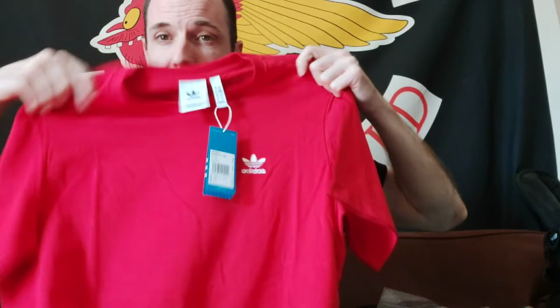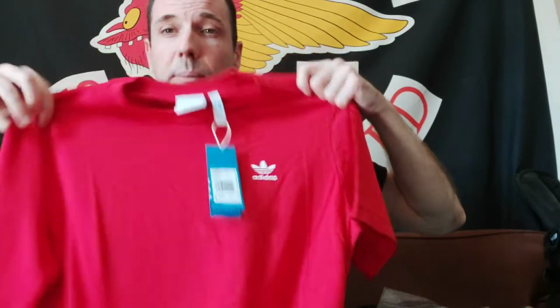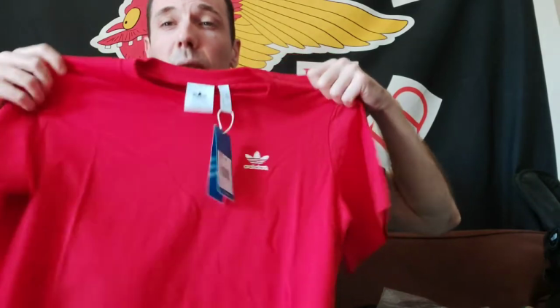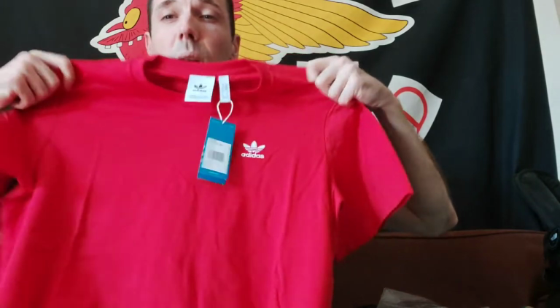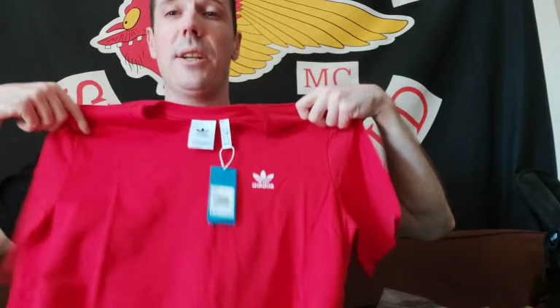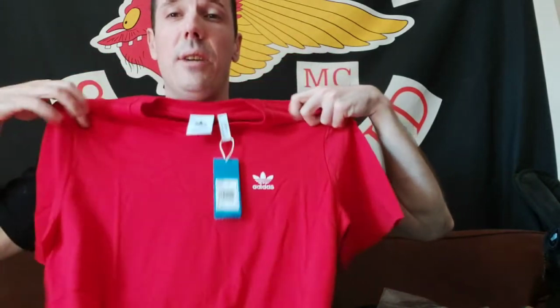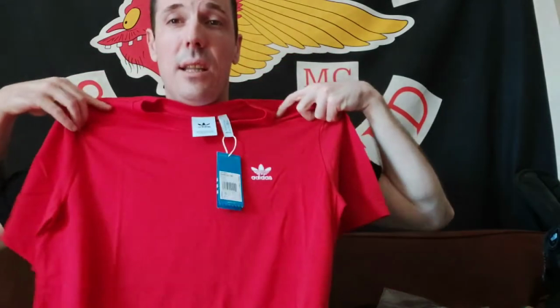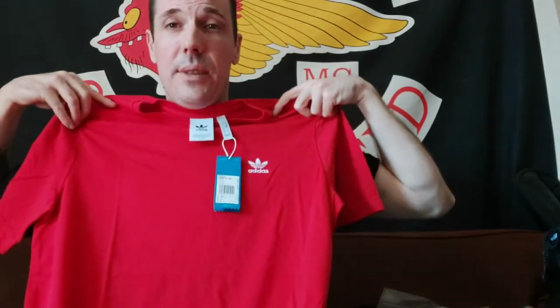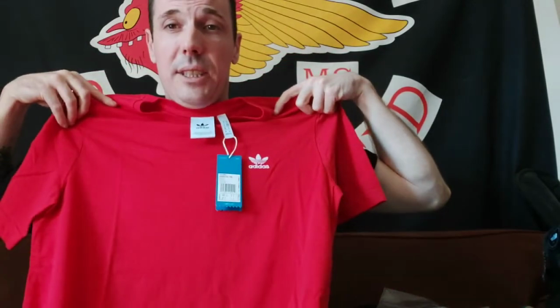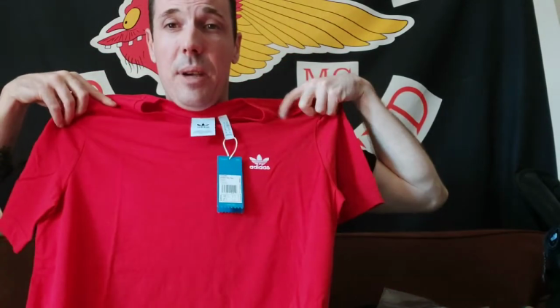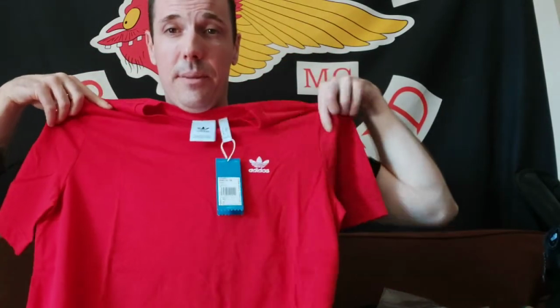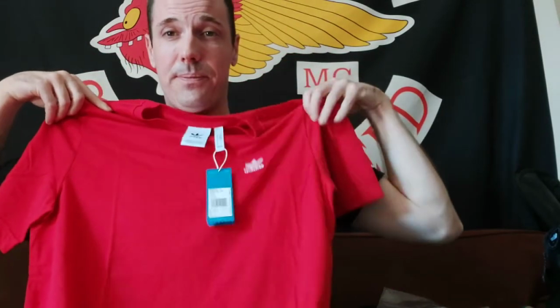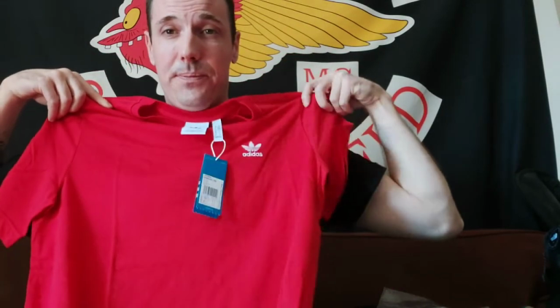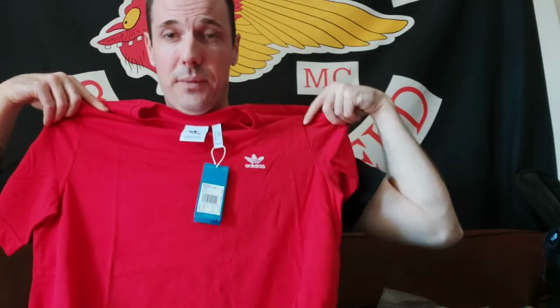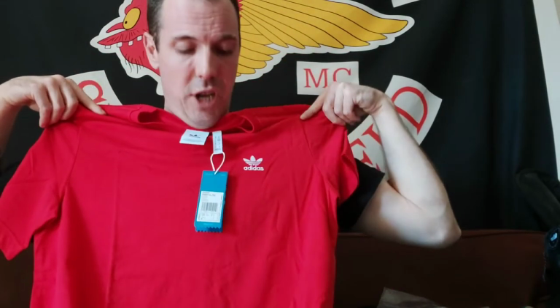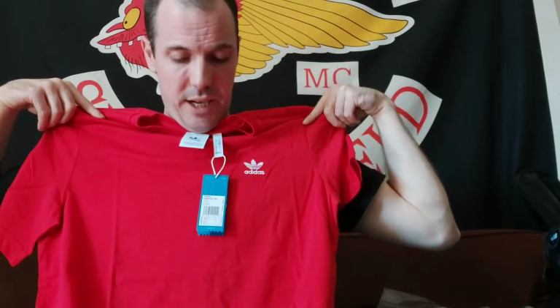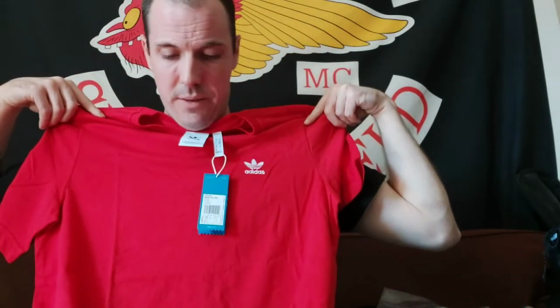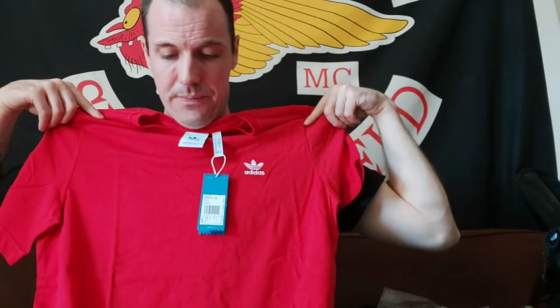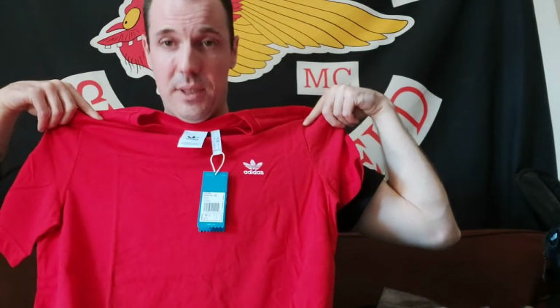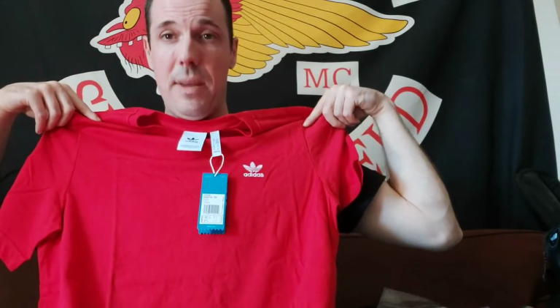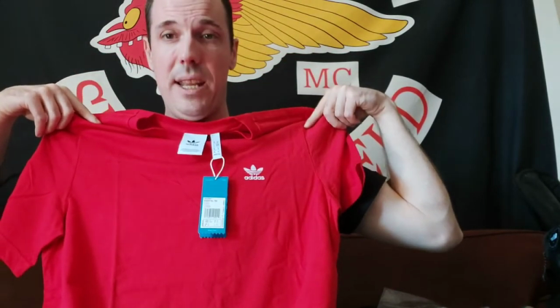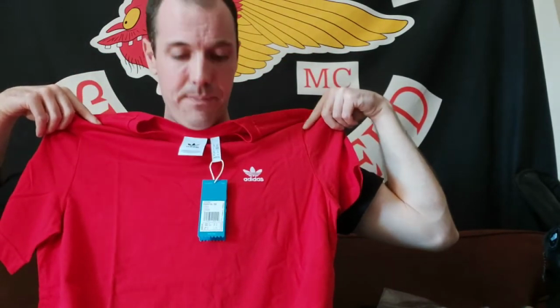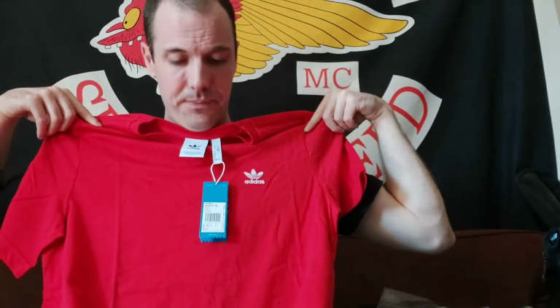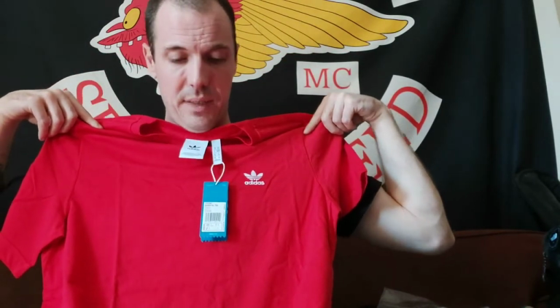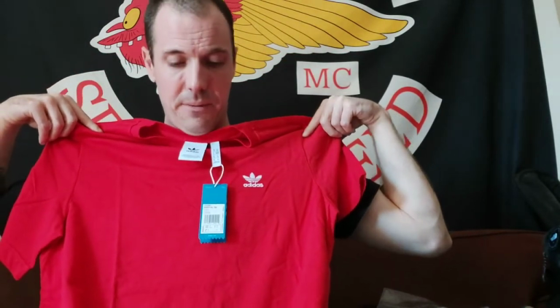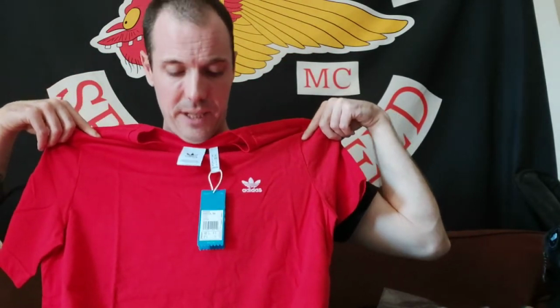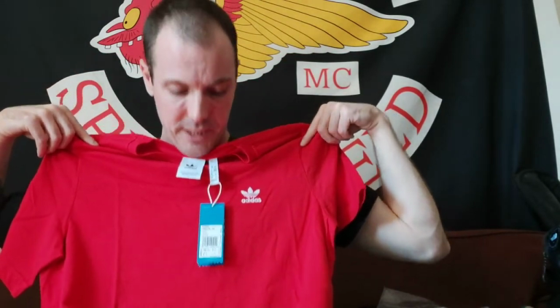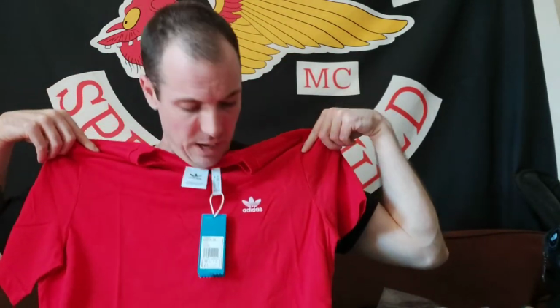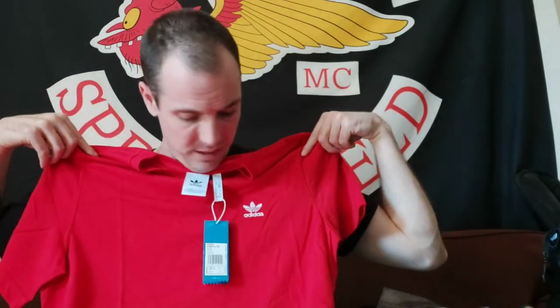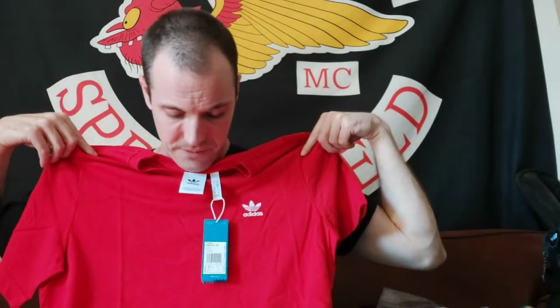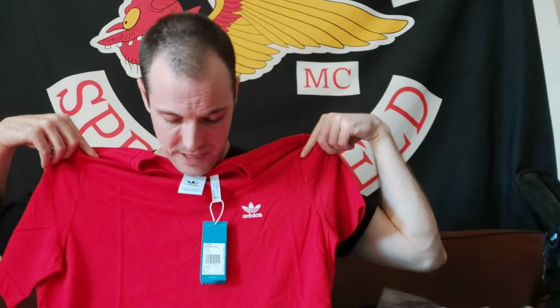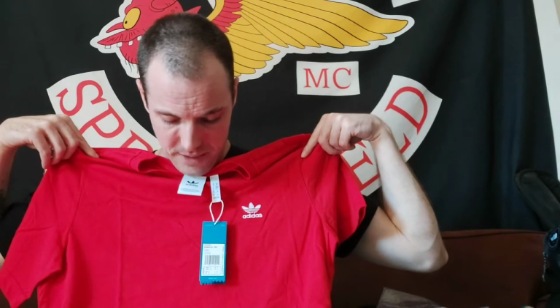It smells brand new — I love that smell. Check it out. It's a medium. It fits like a regular fit.